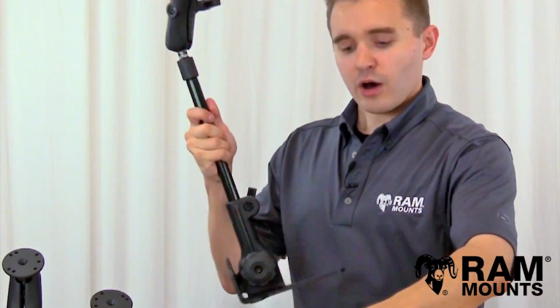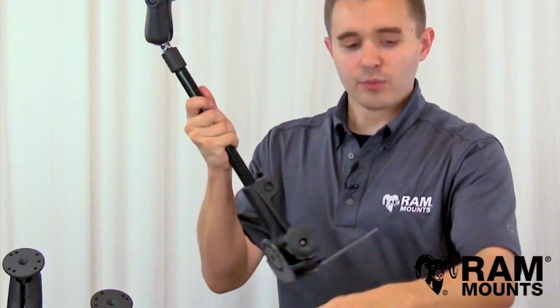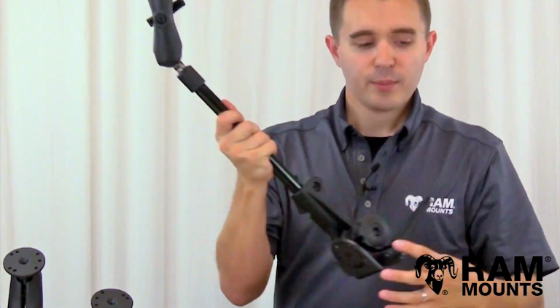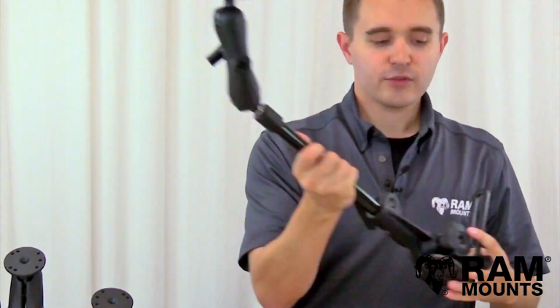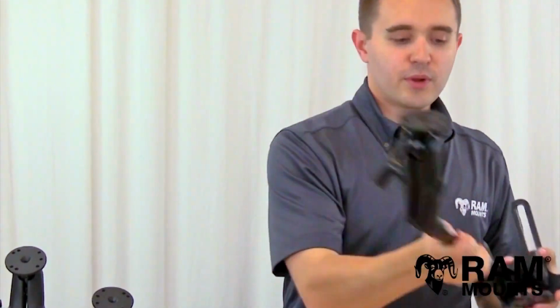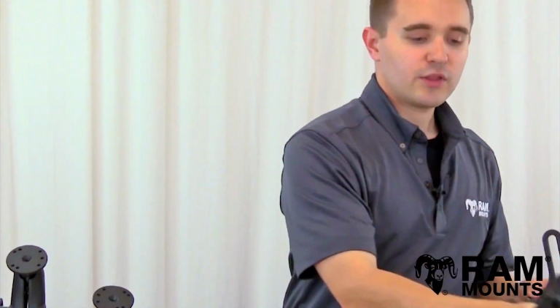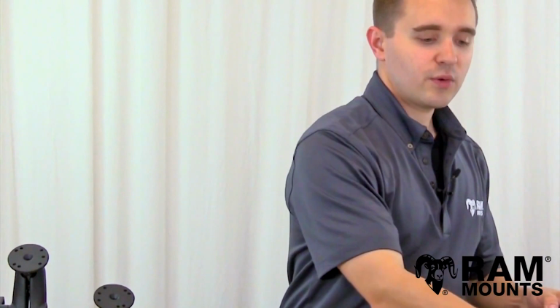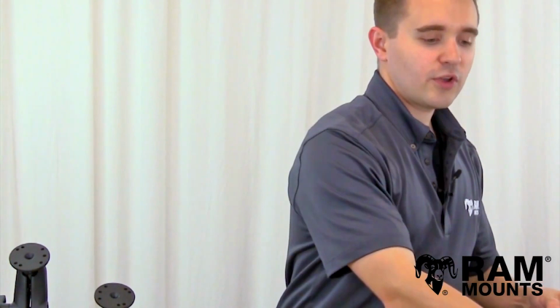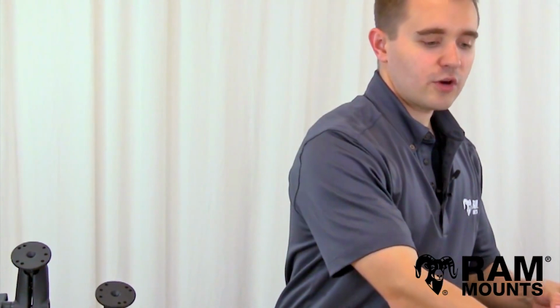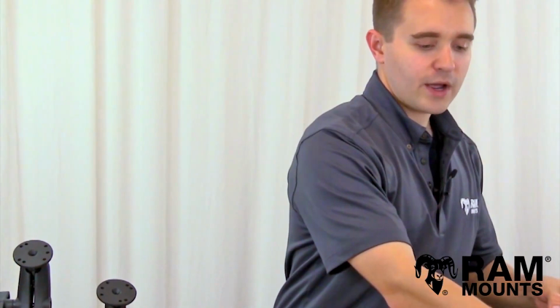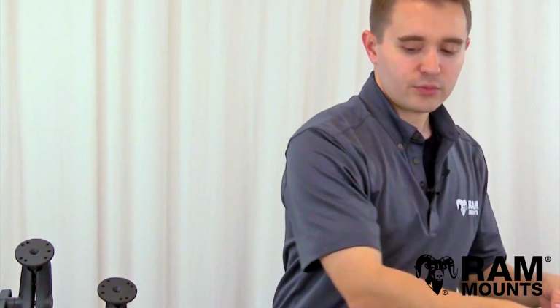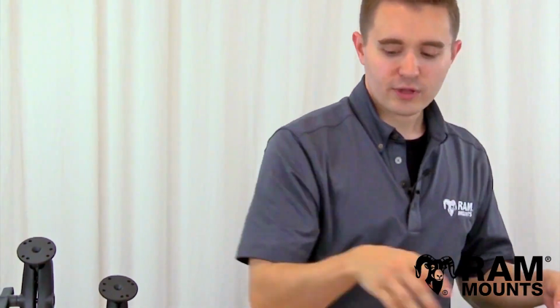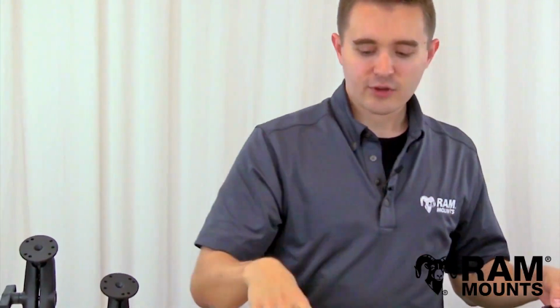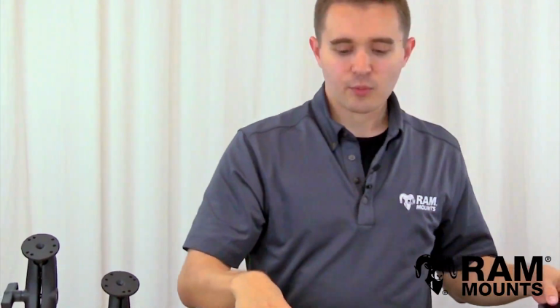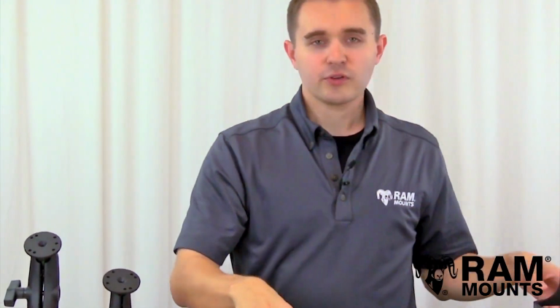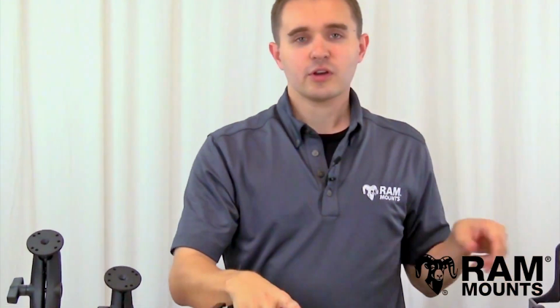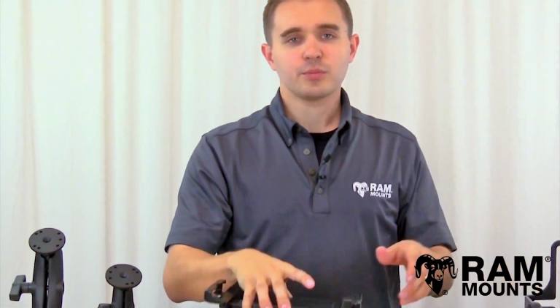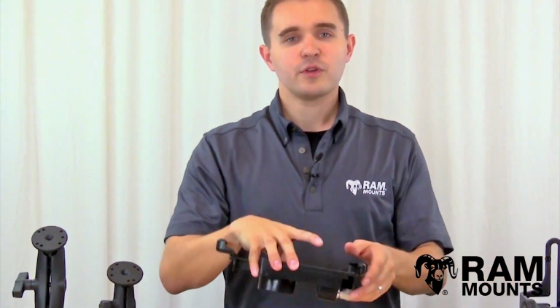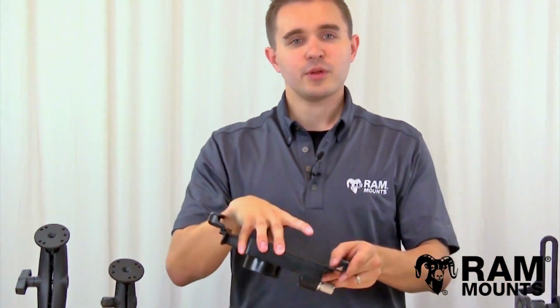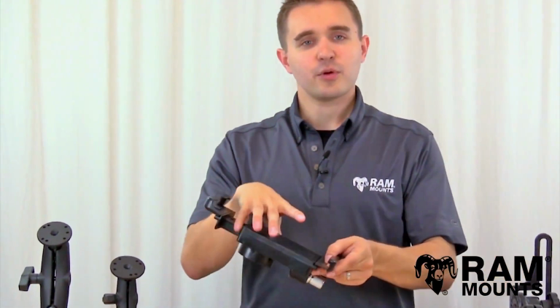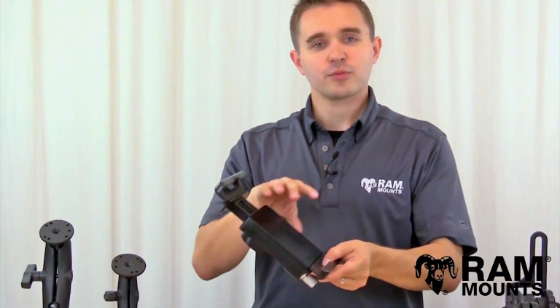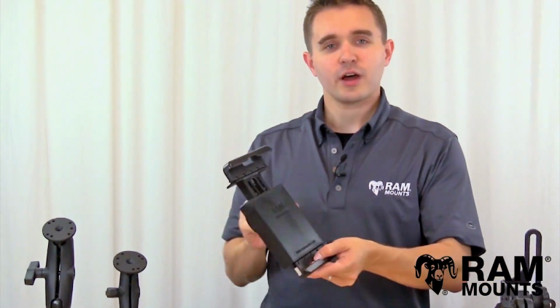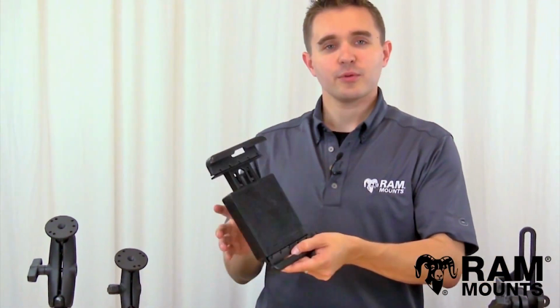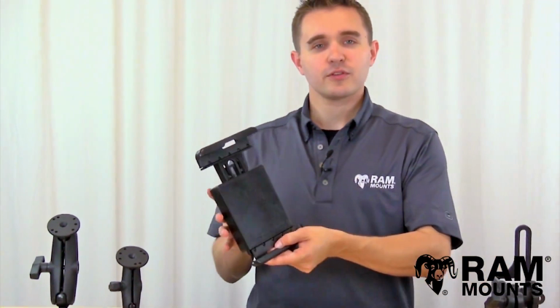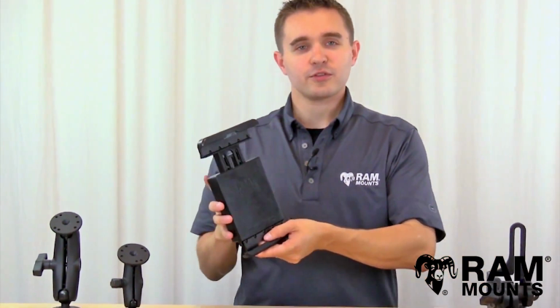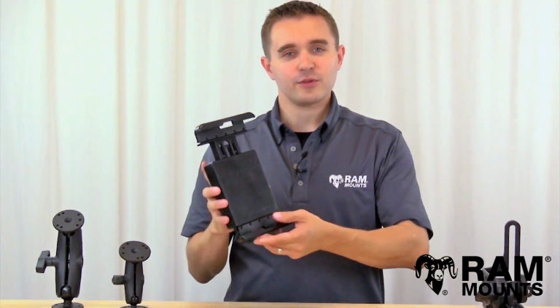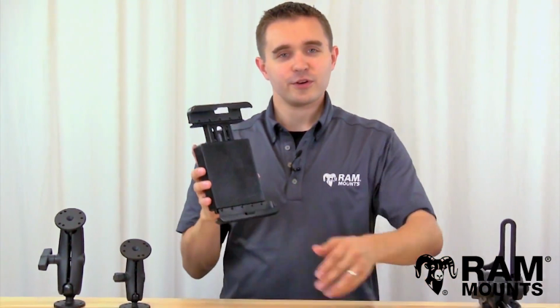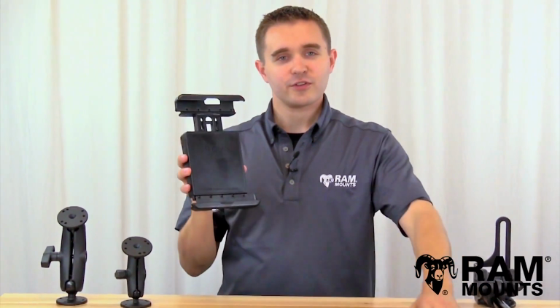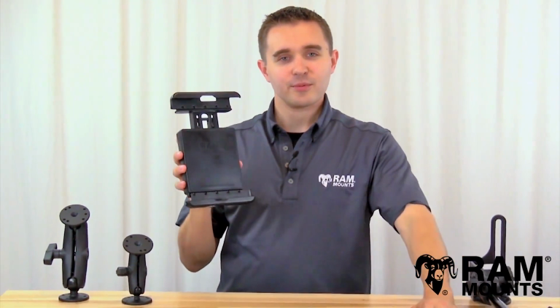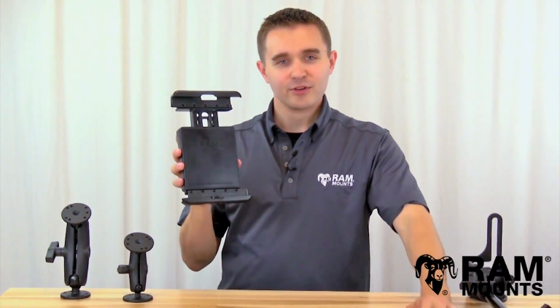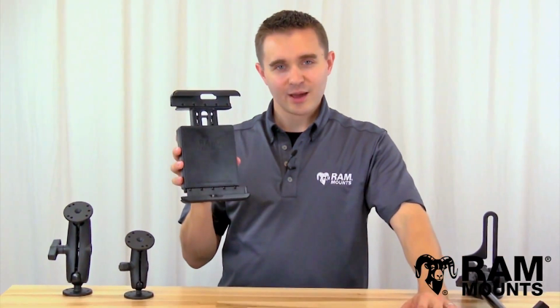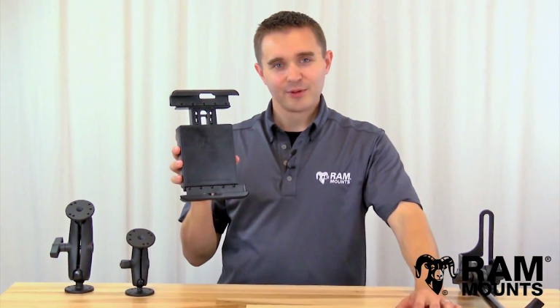All RAM Mounts are made in the USA, backed with a lifetime warranty, and are proven to be the most reliable accessory for your Samsung tablet.